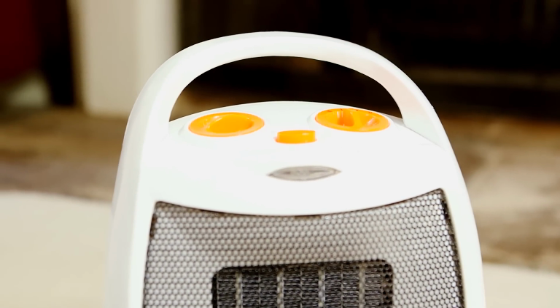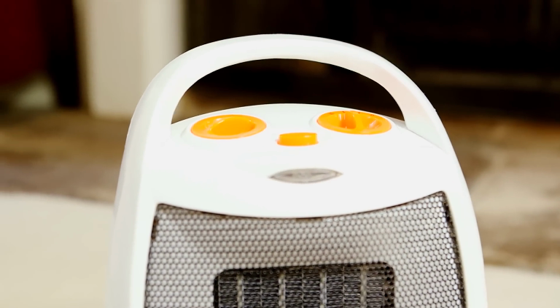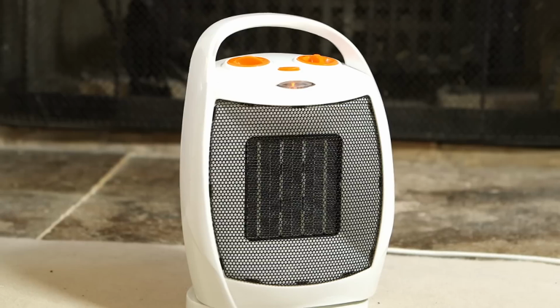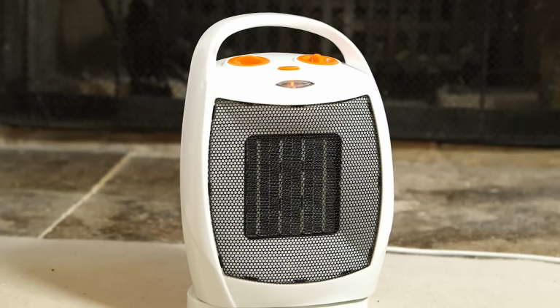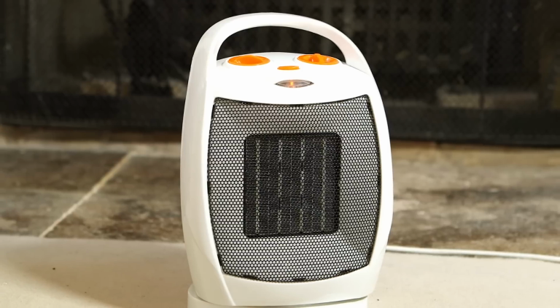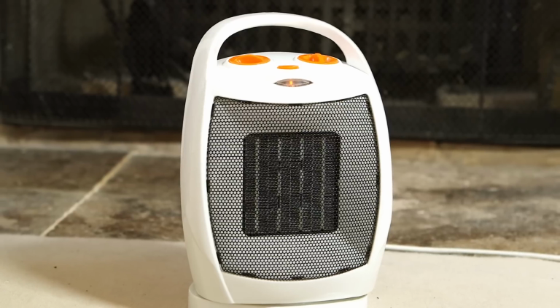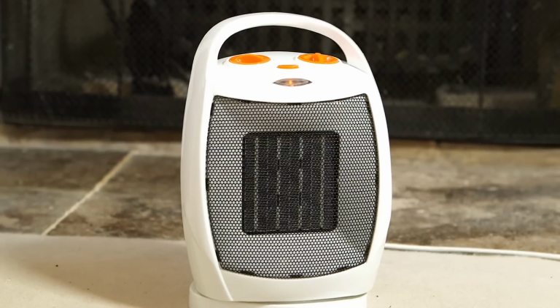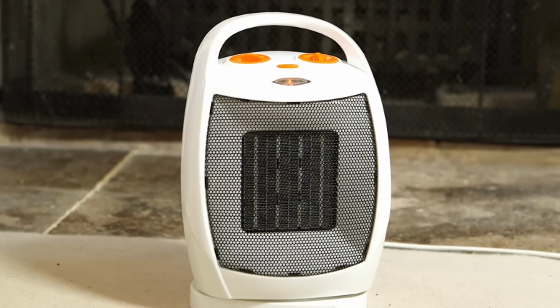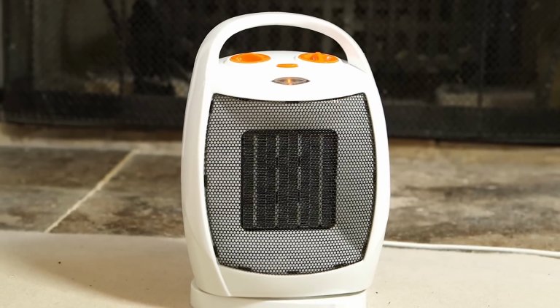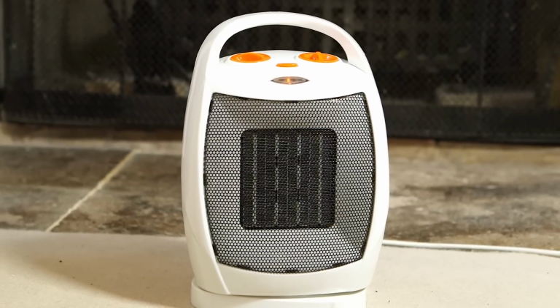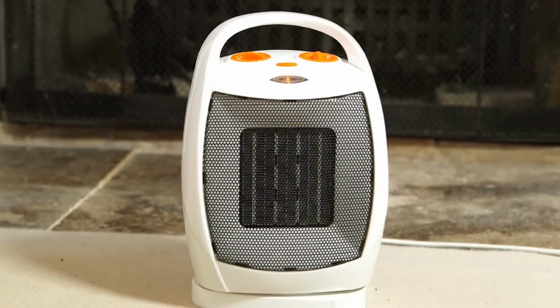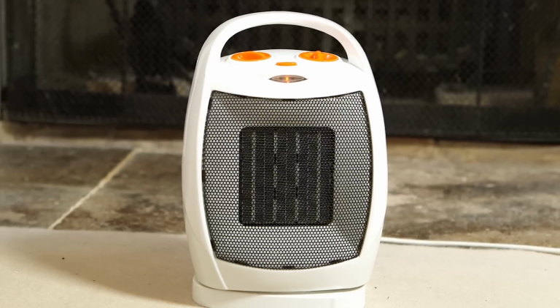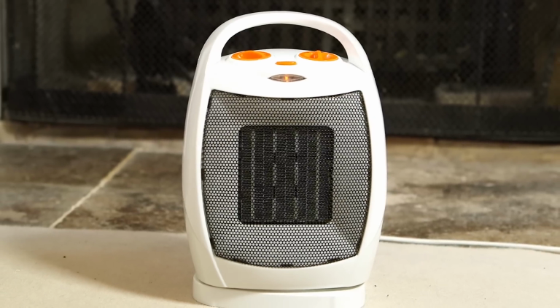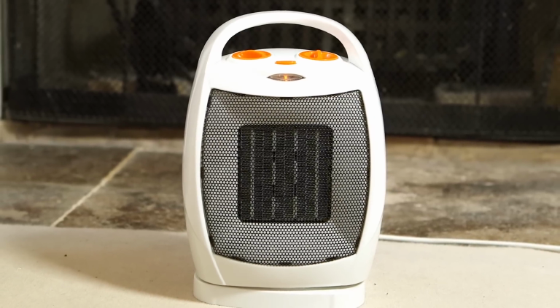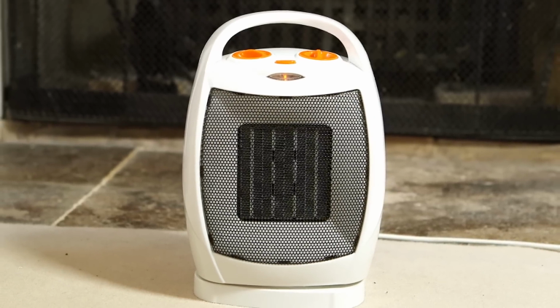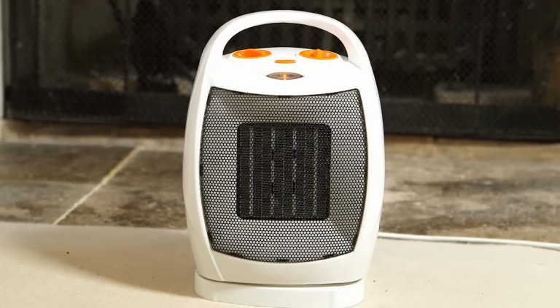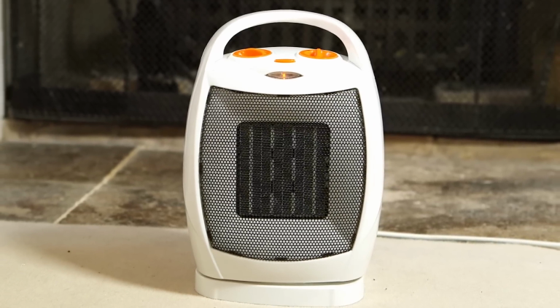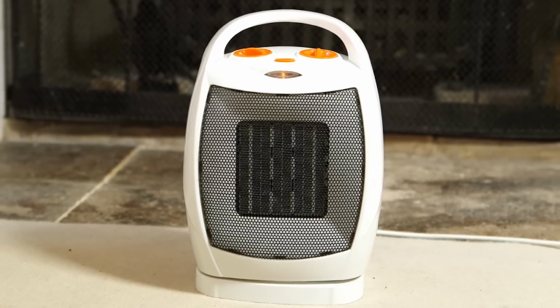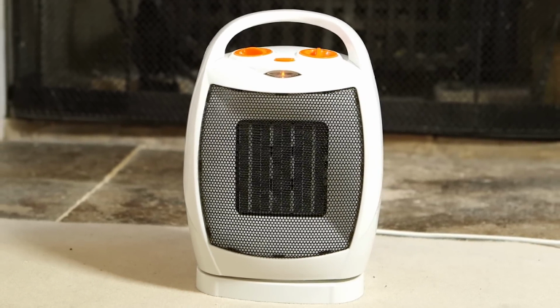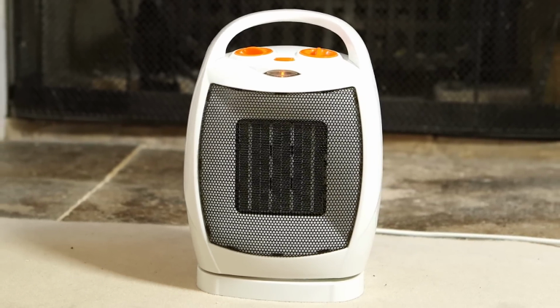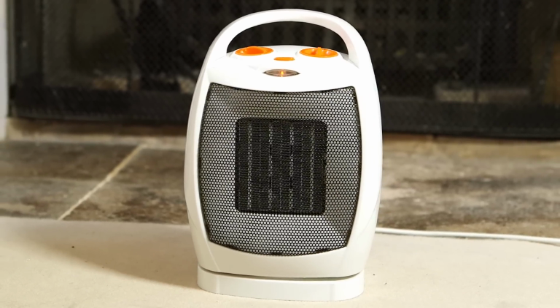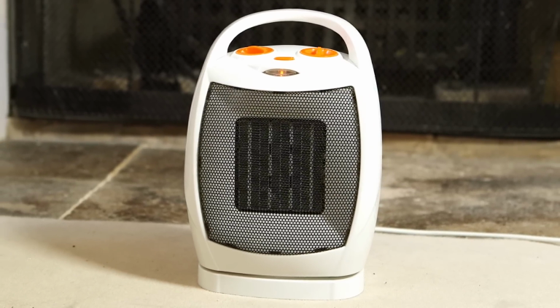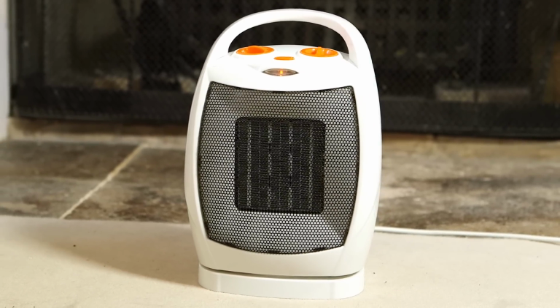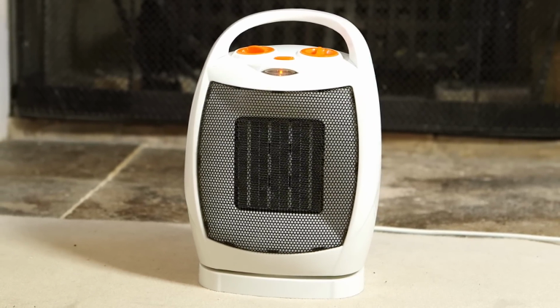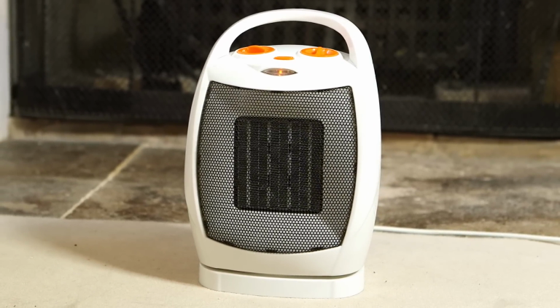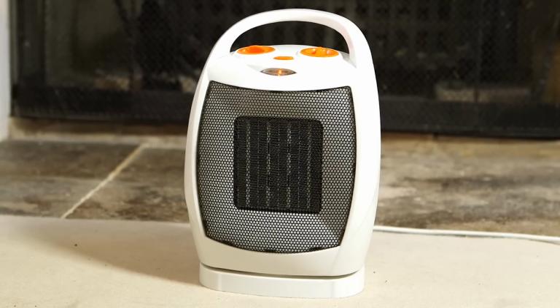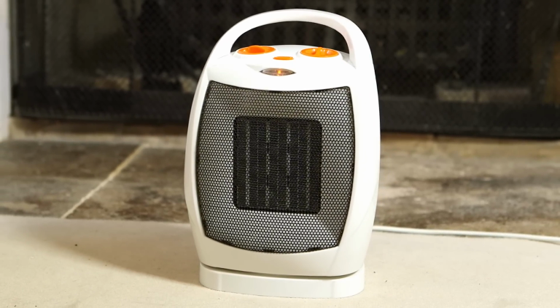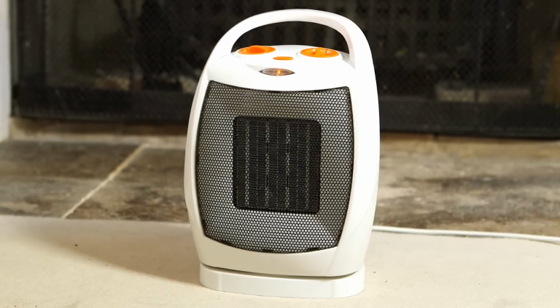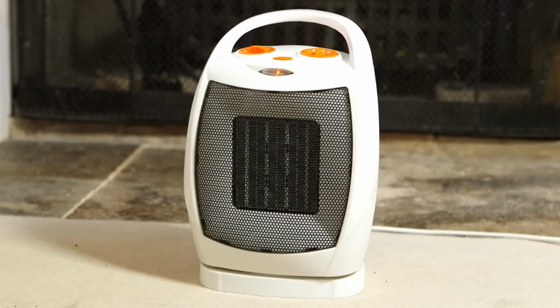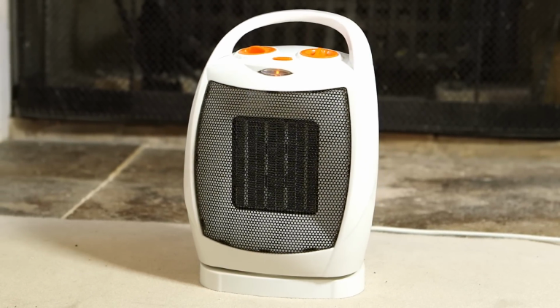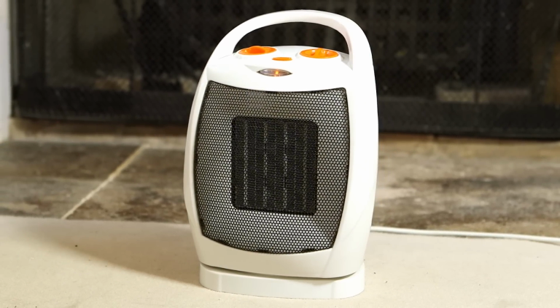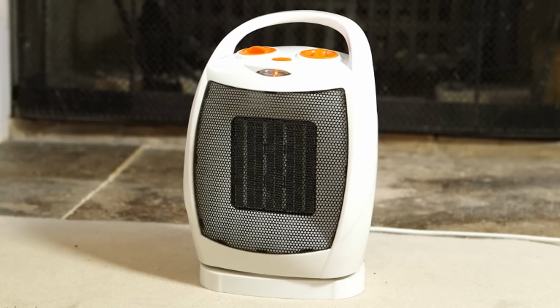But as long as the winter lasts, it's your first choice for ultra safe, ultra efficient heating.